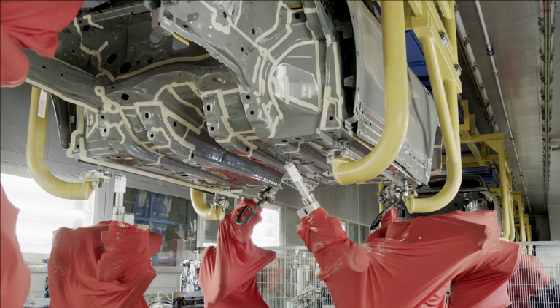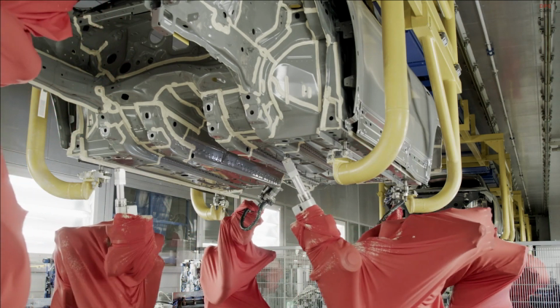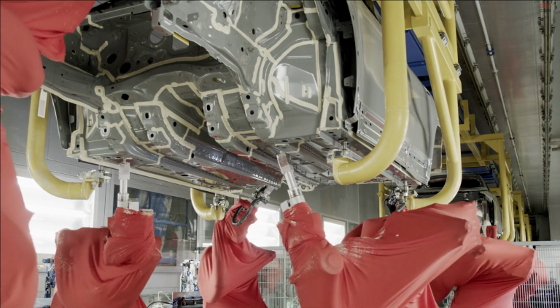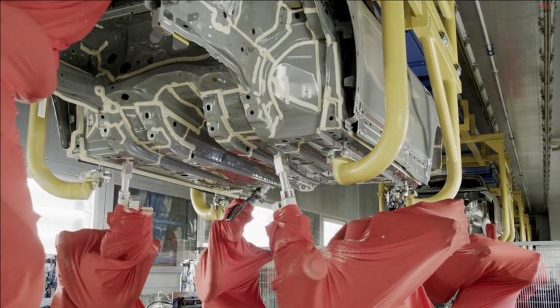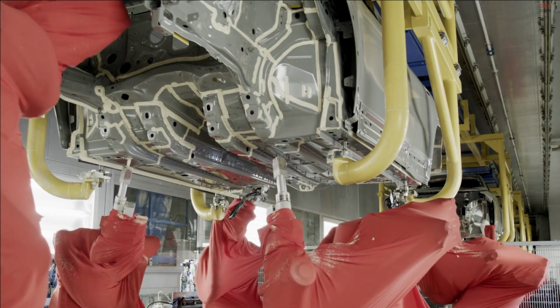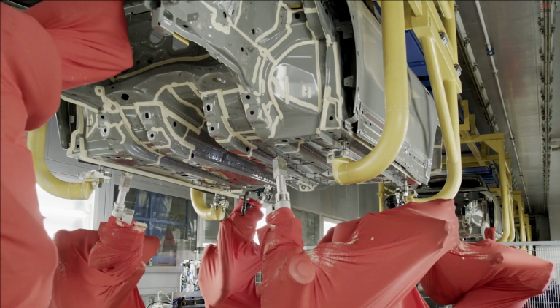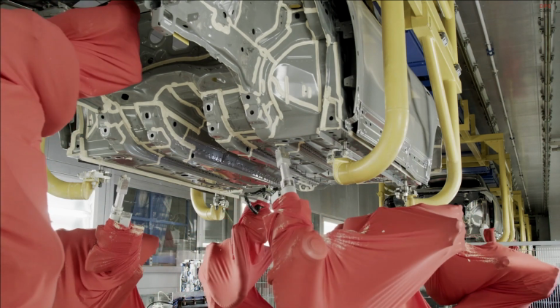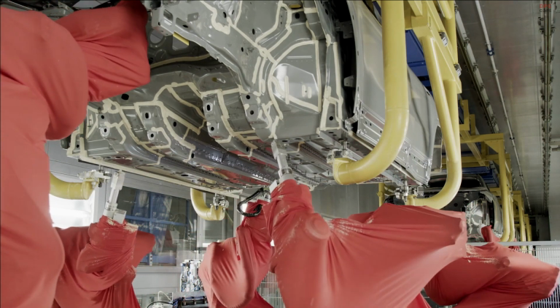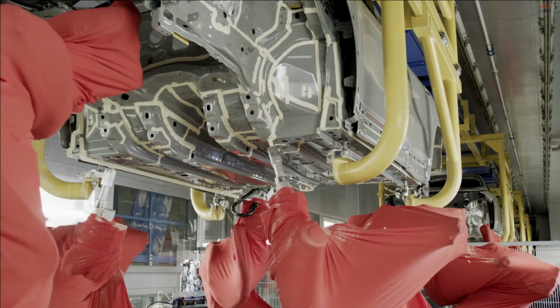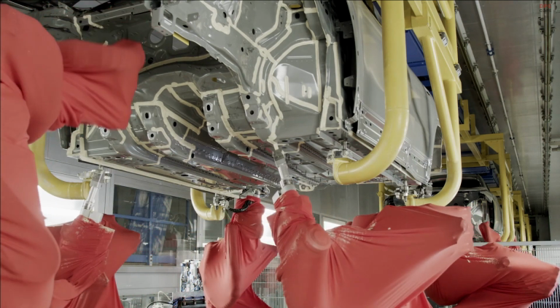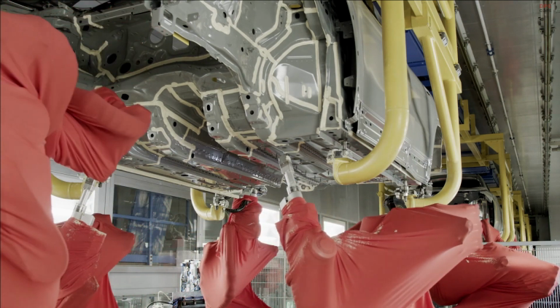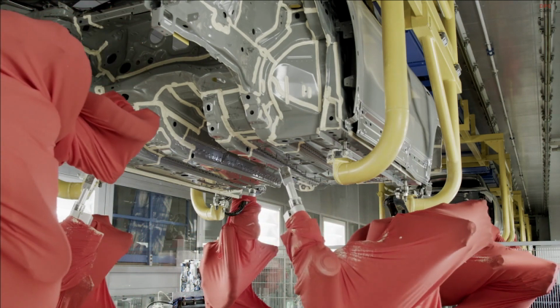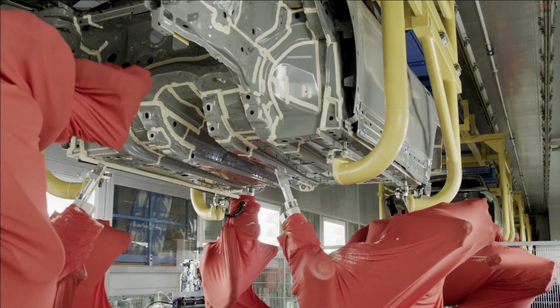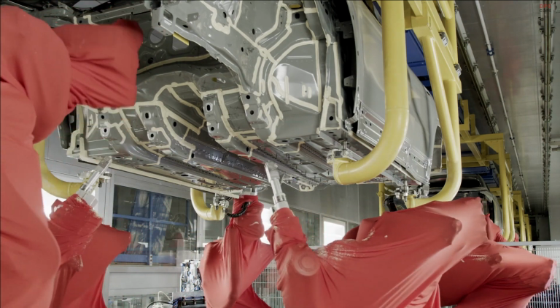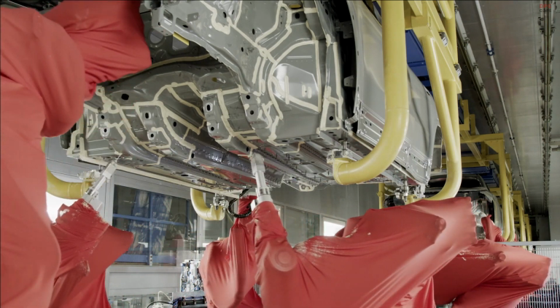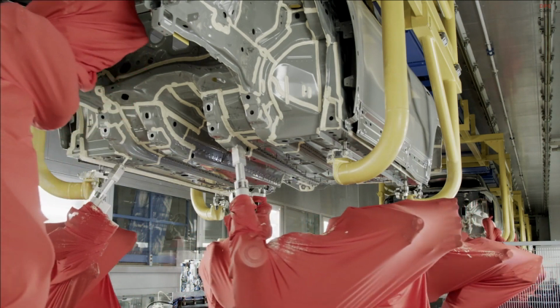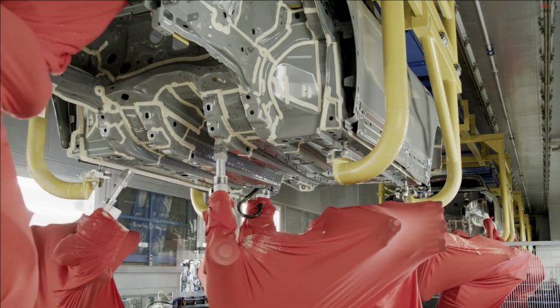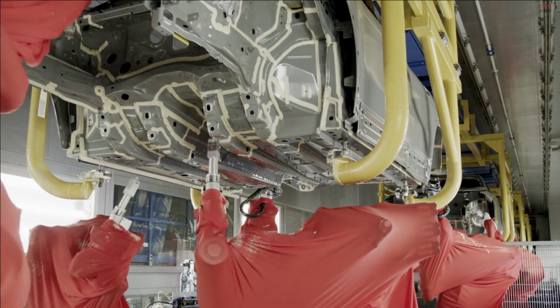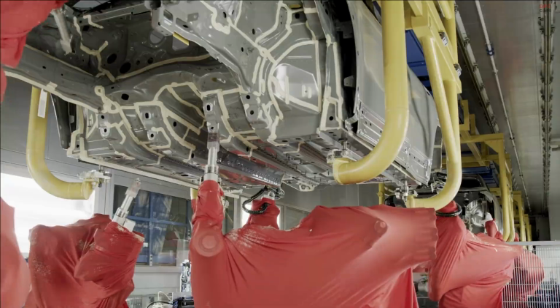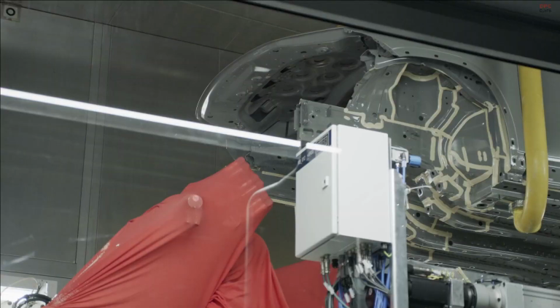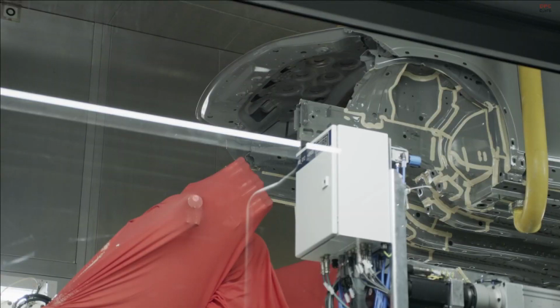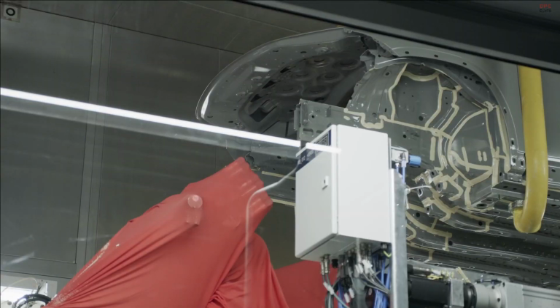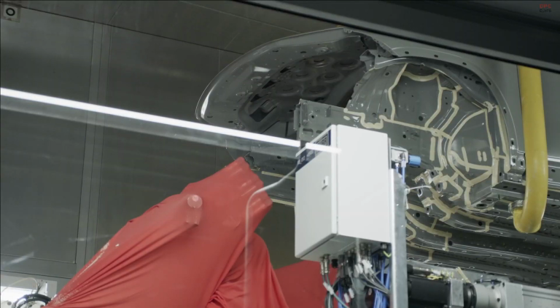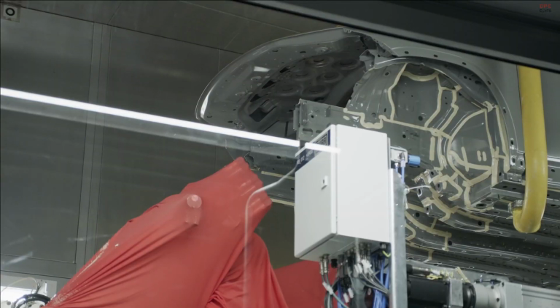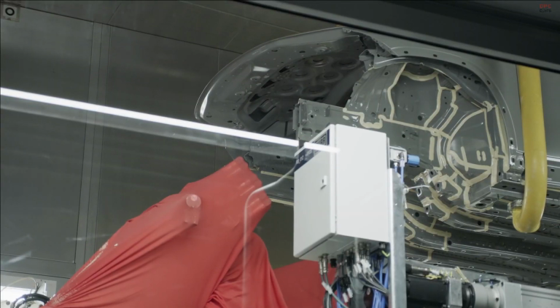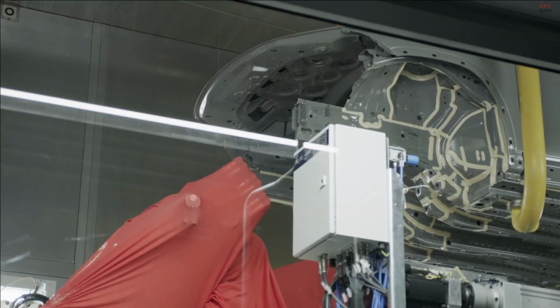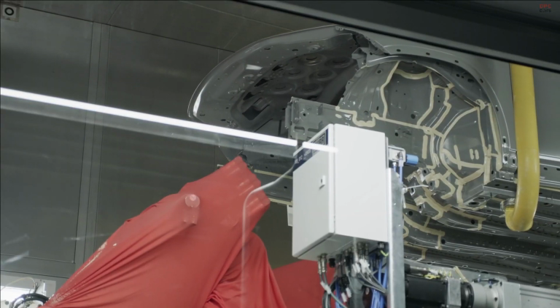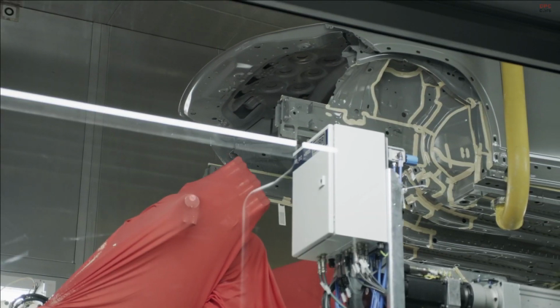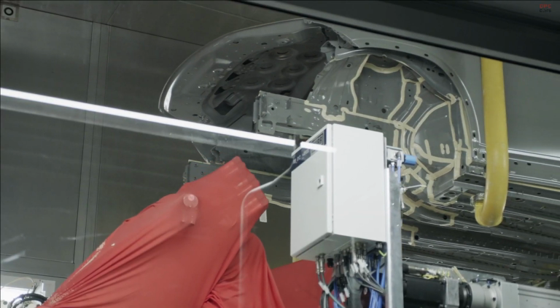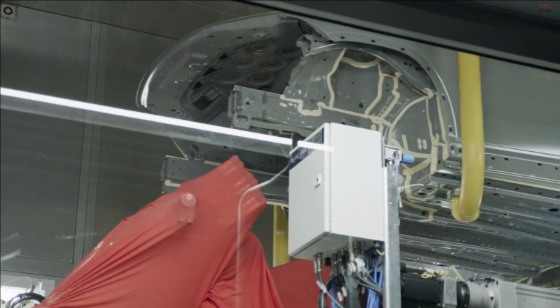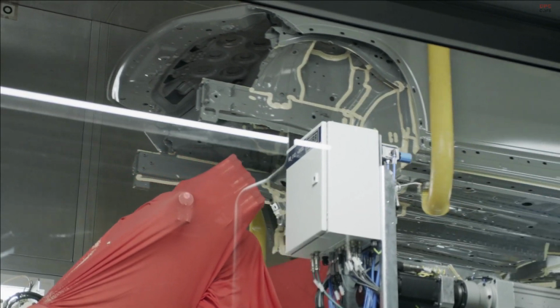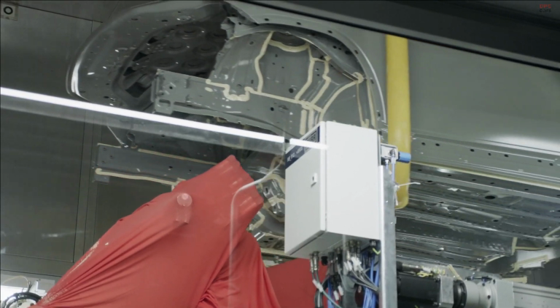This is actually the first time we offer a backlit trim part in a Mercedes model. And especially during night, that looks really cool.